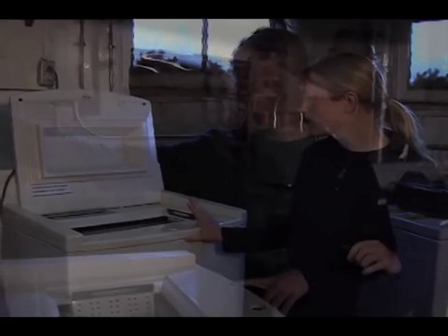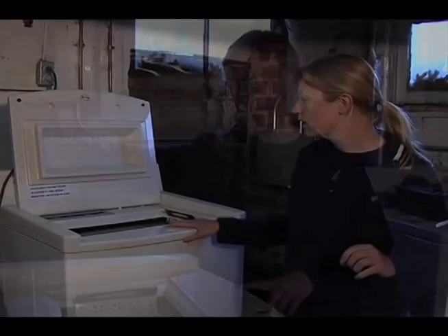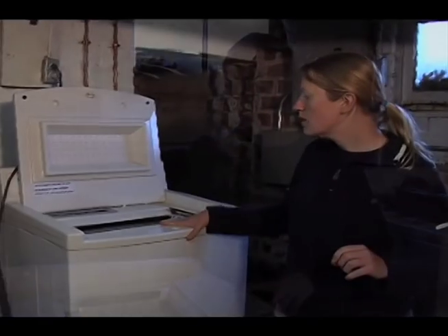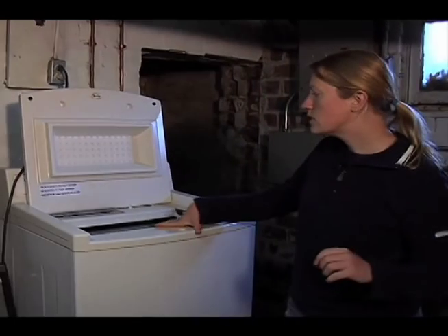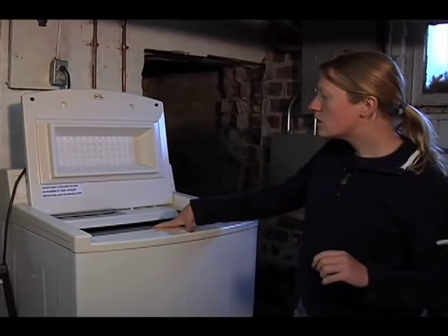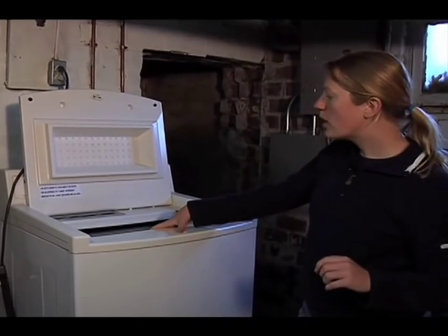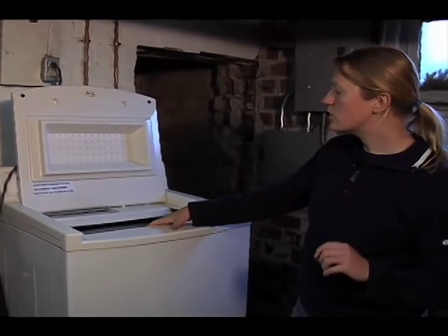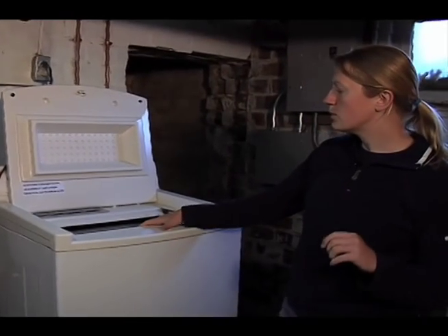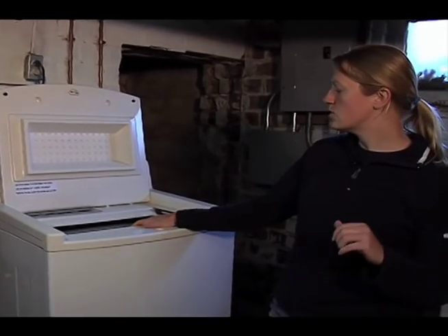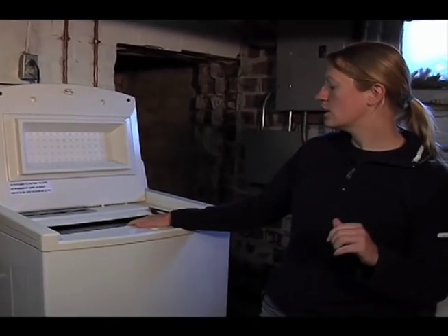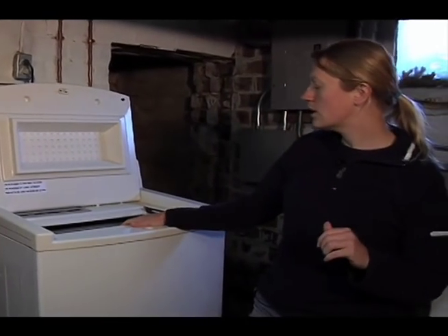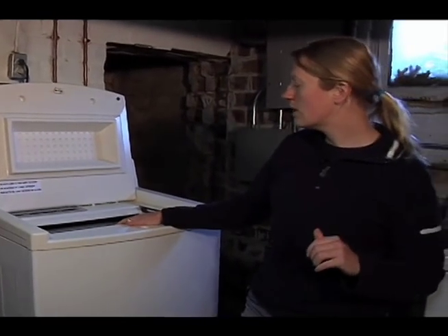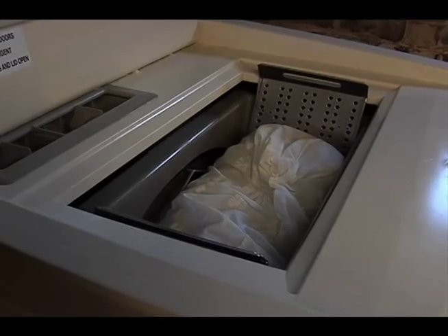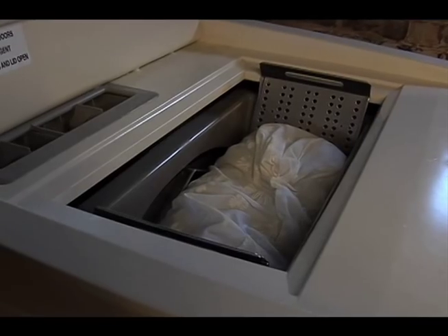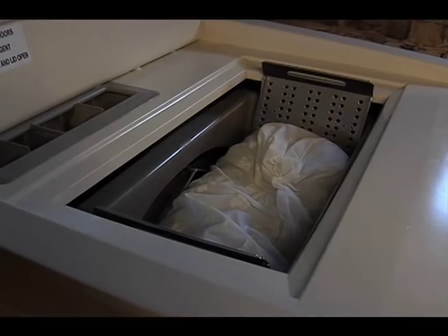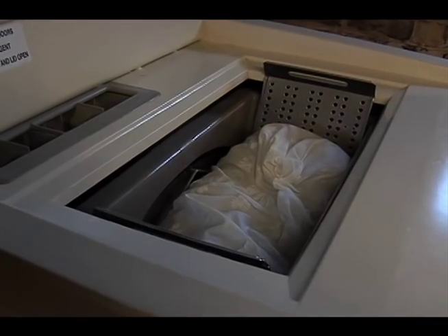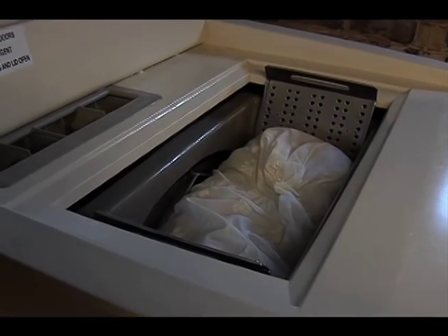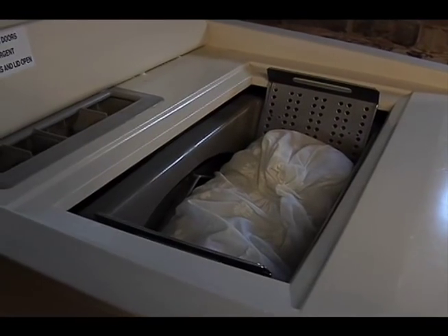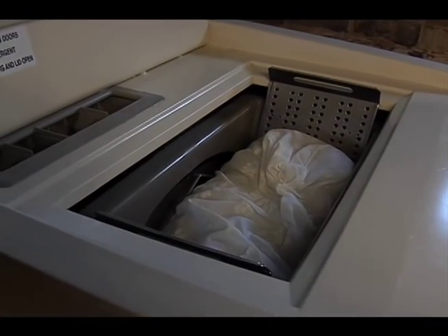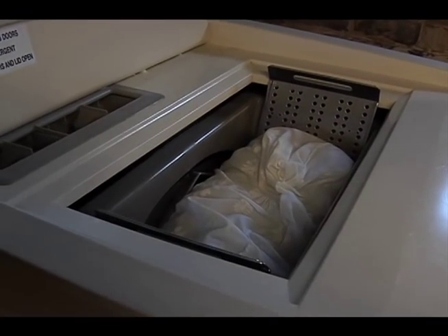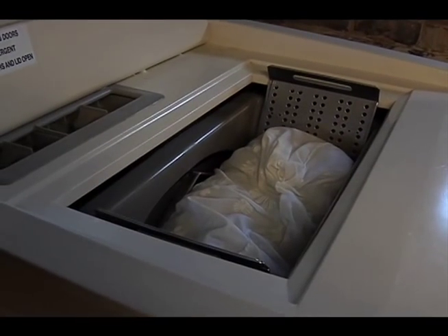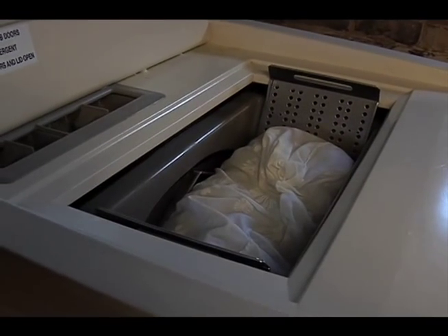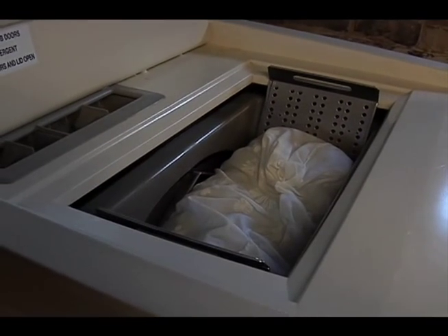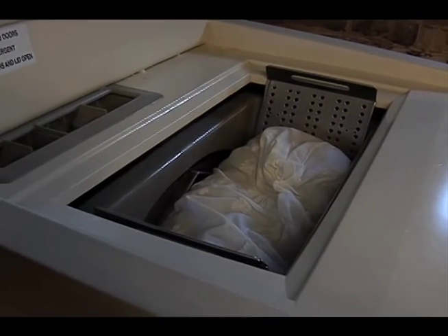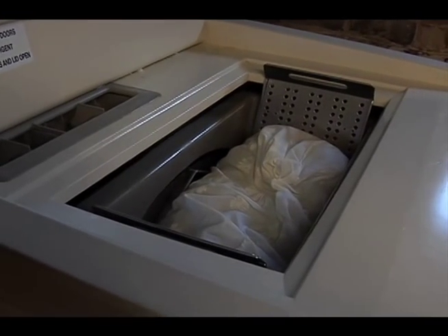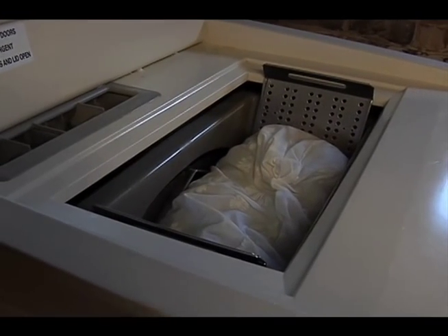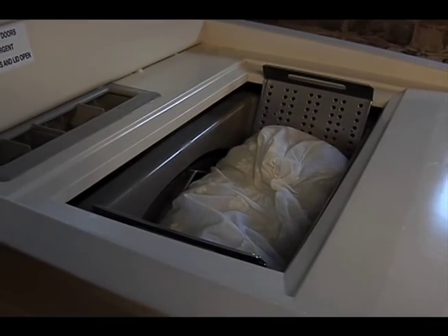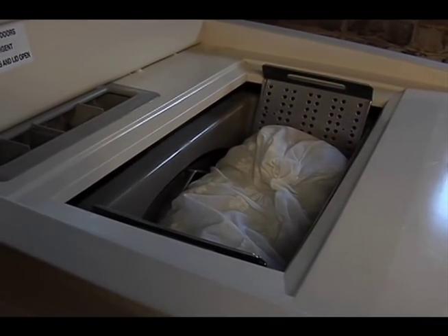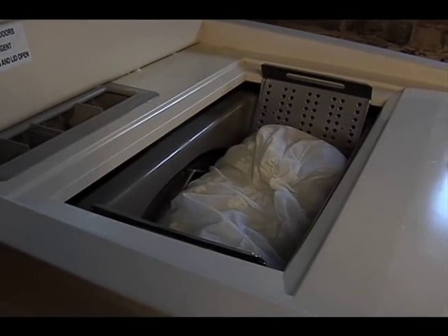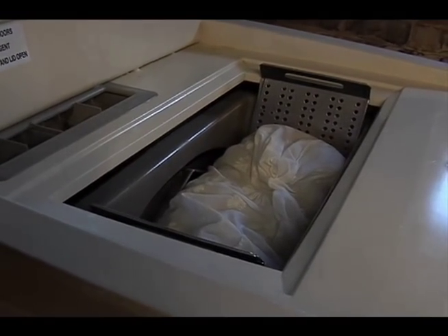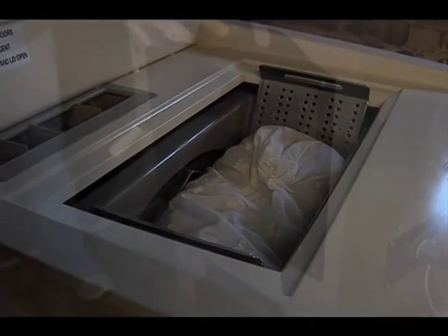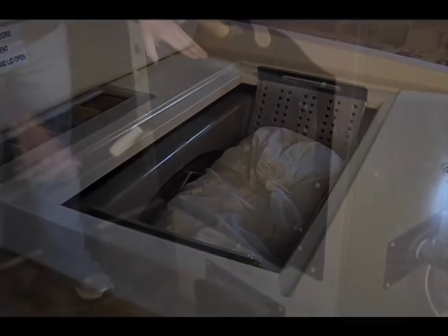This is our washing machine. It's a low energy and low water usage washing machine.